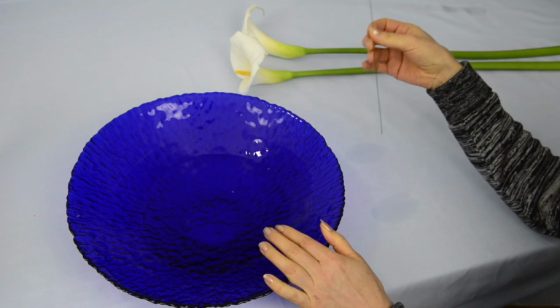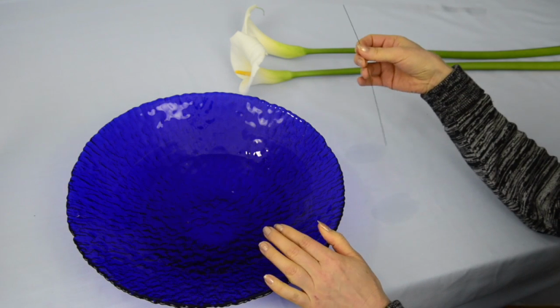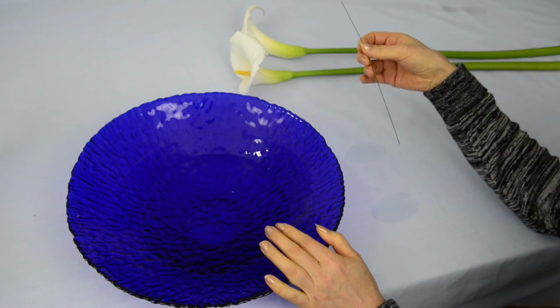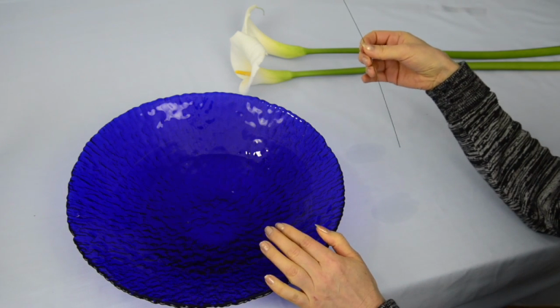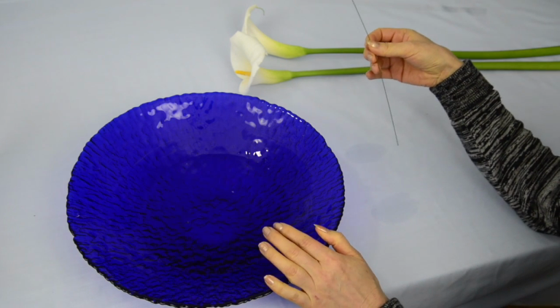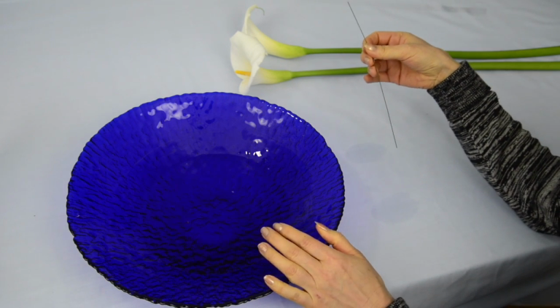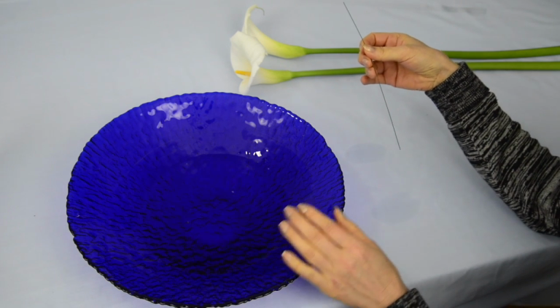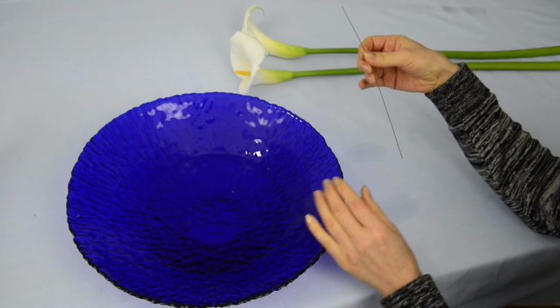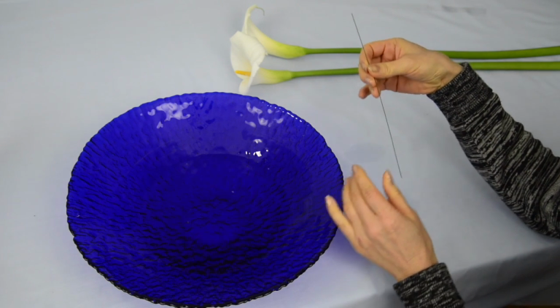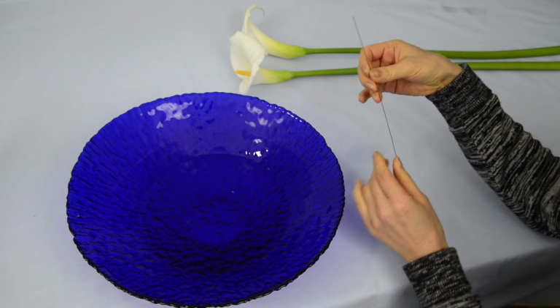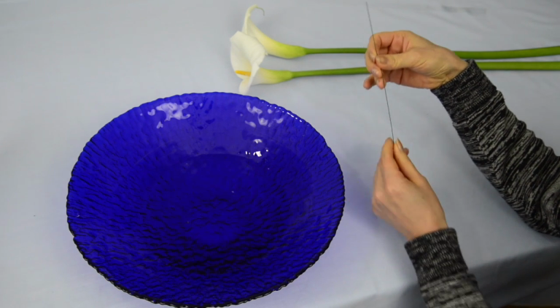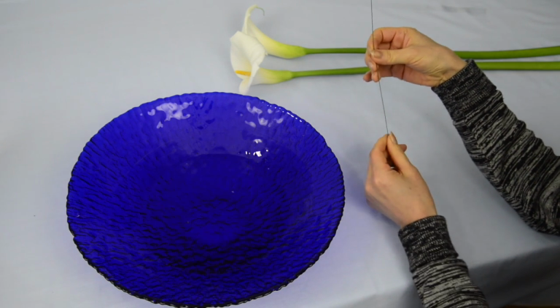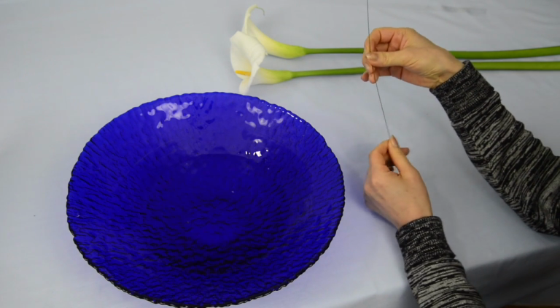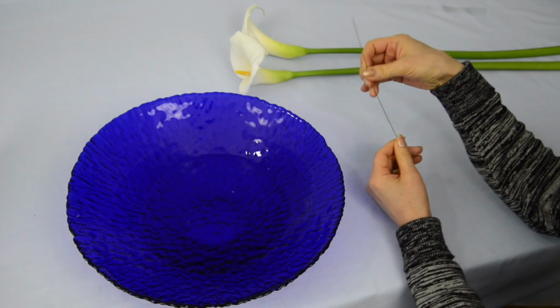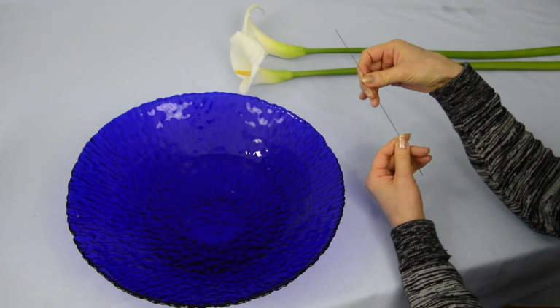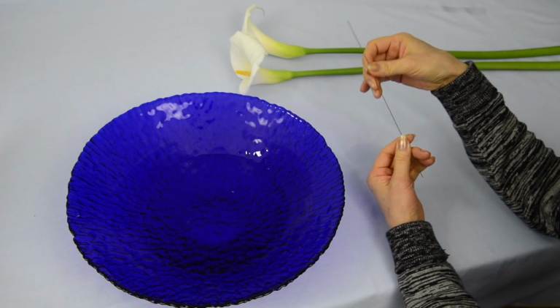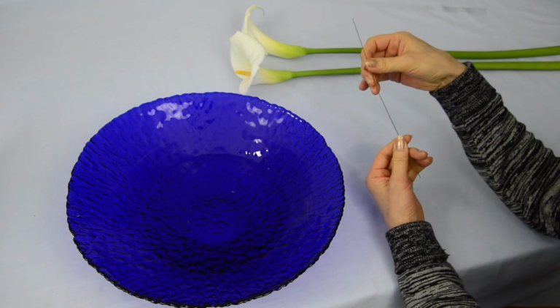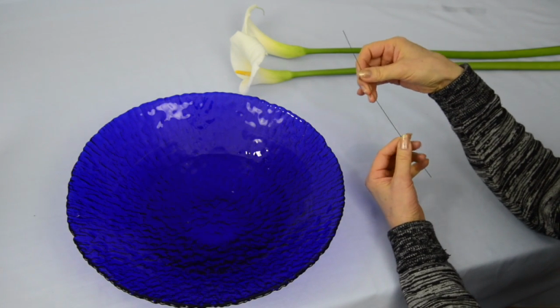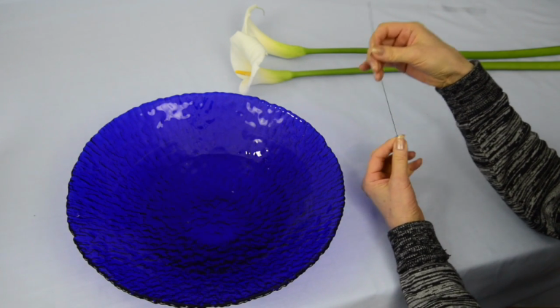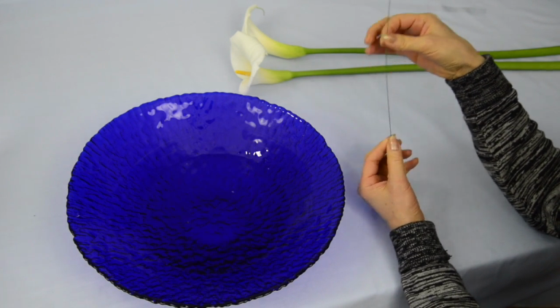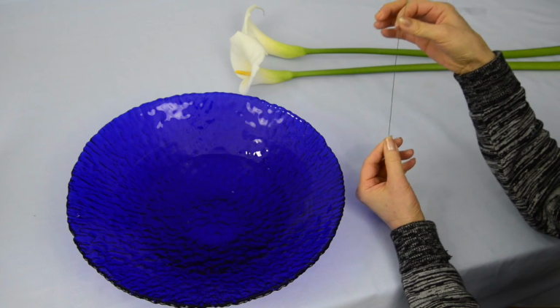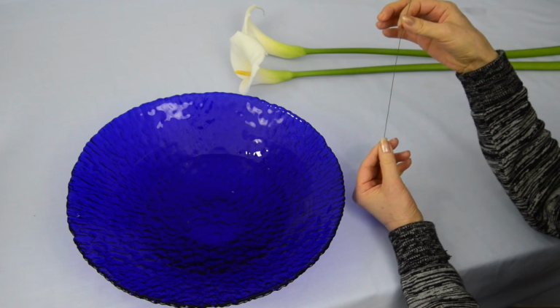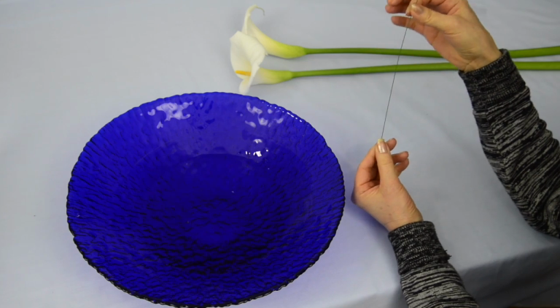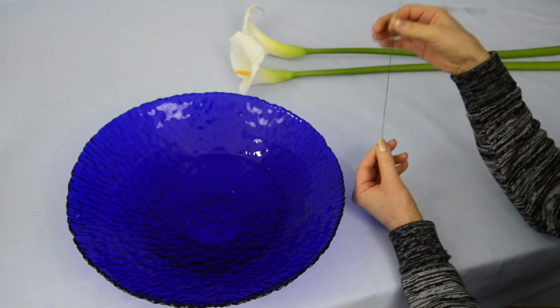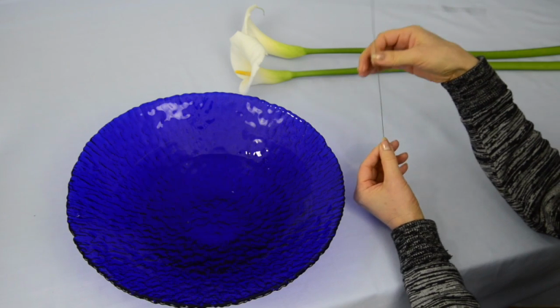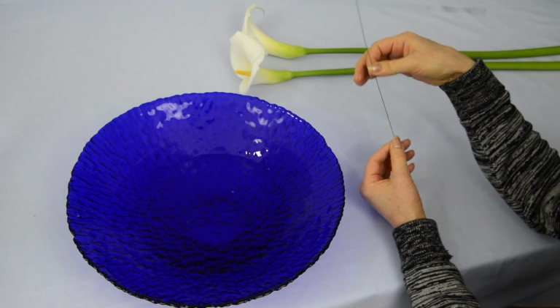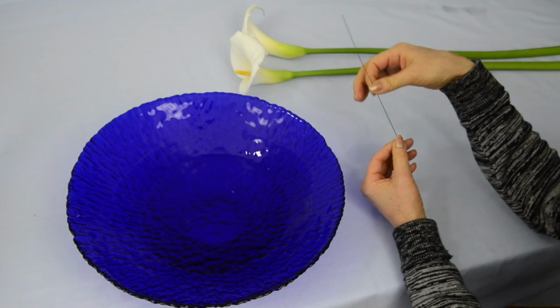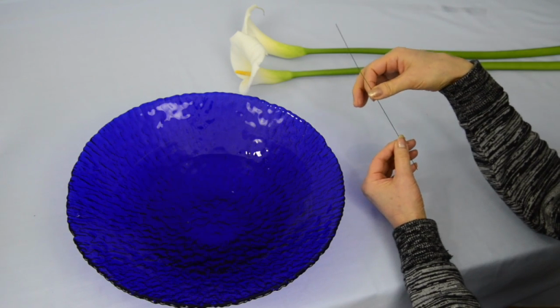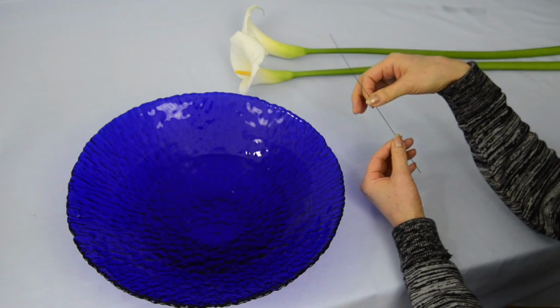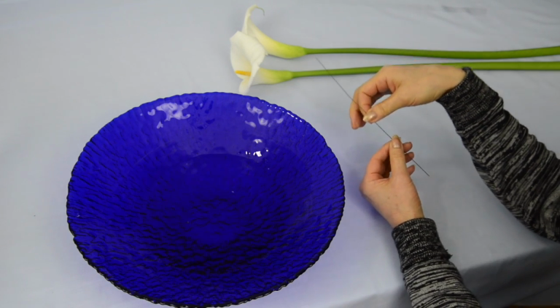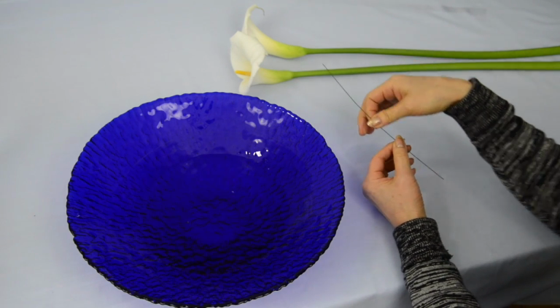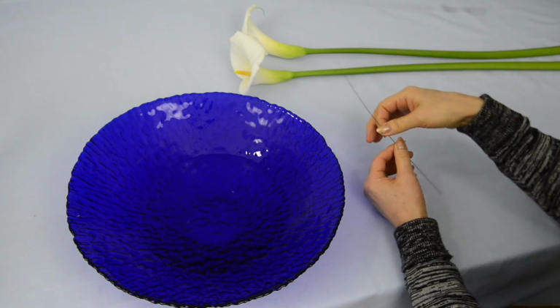This is a completely different use for wire. We are going to use this thin gauge wire to split the stem.